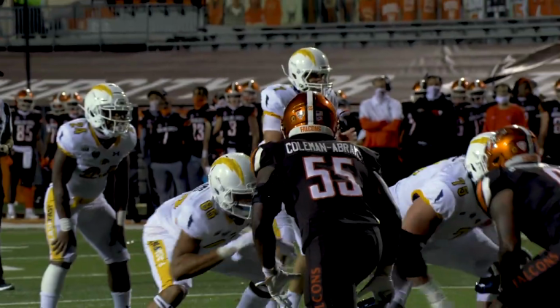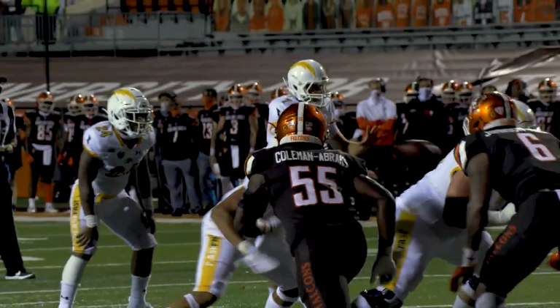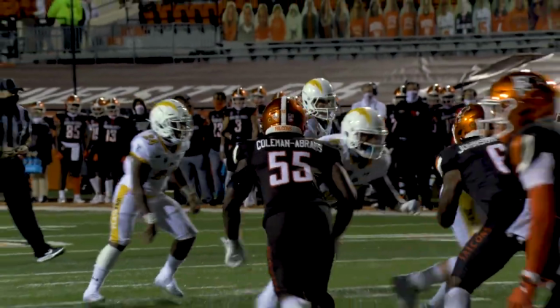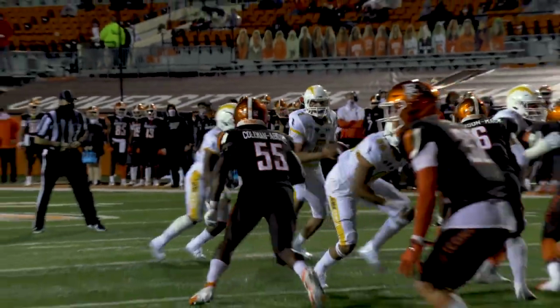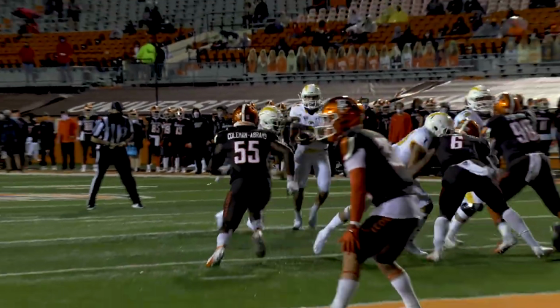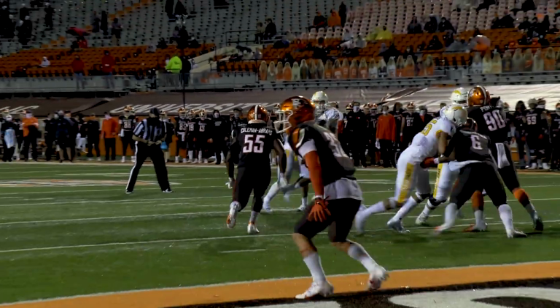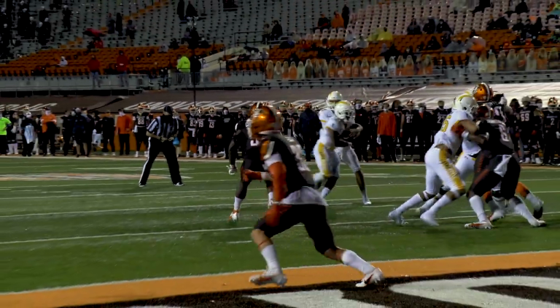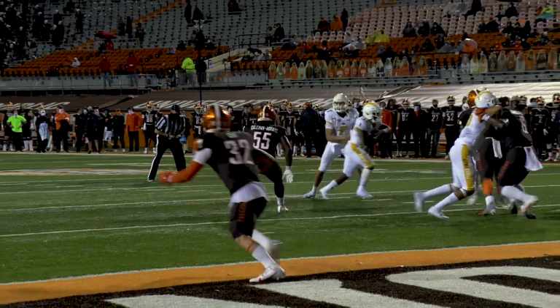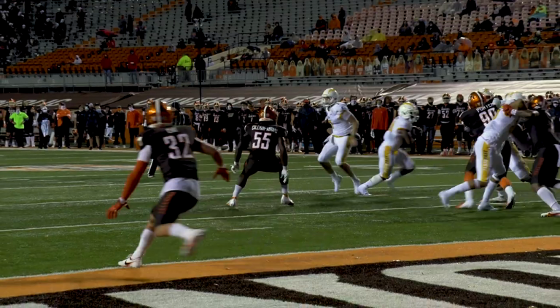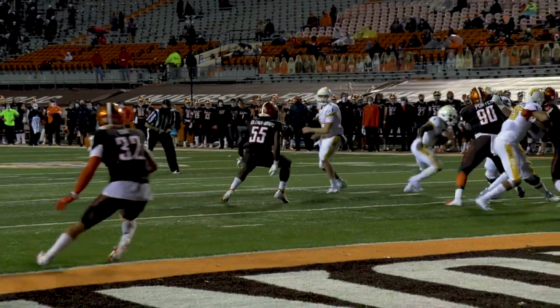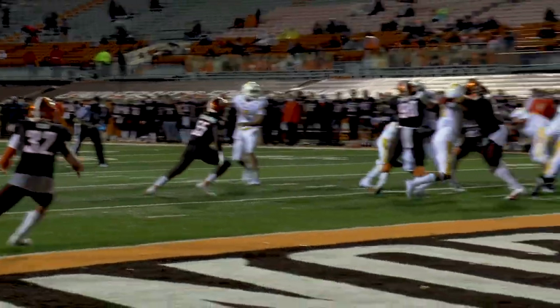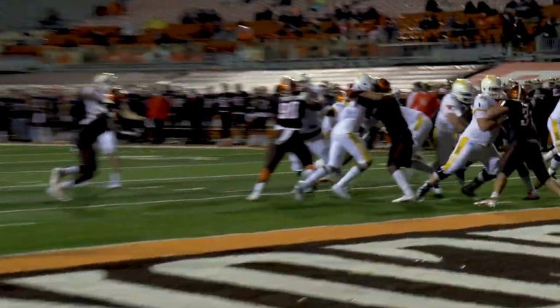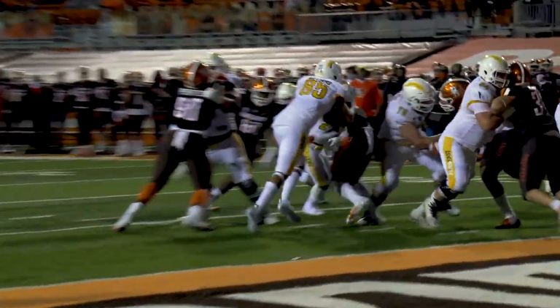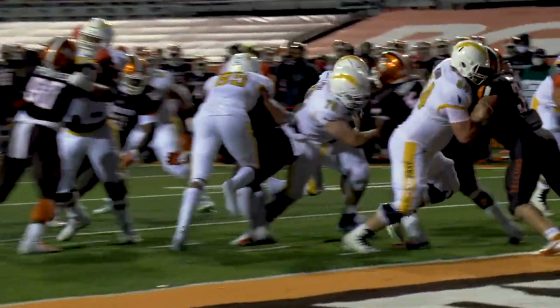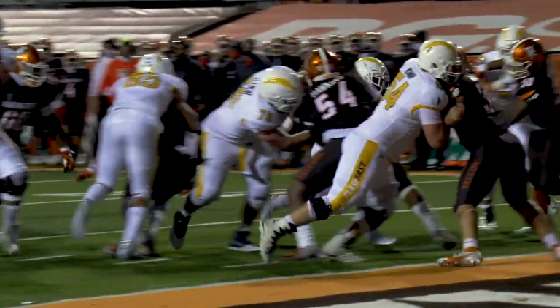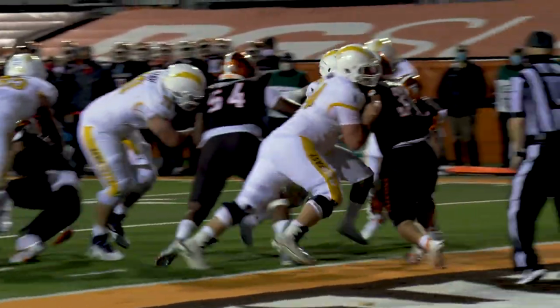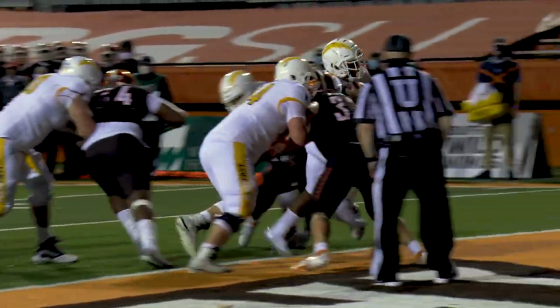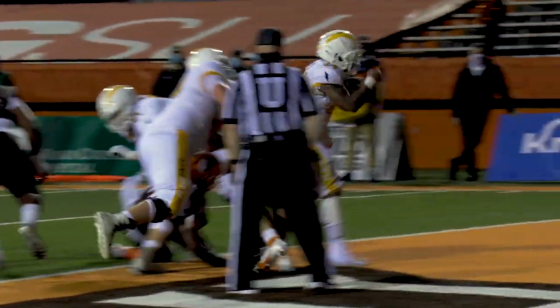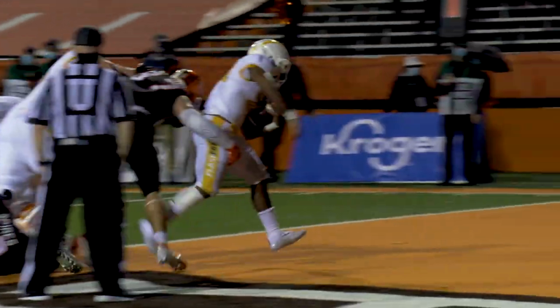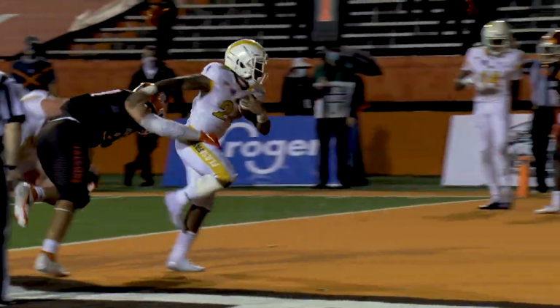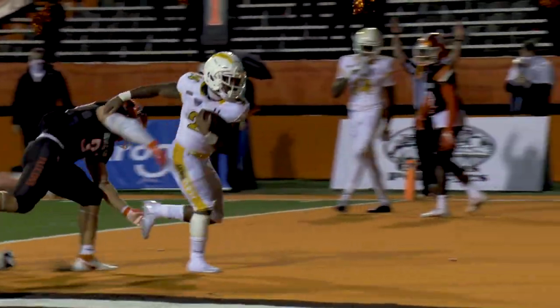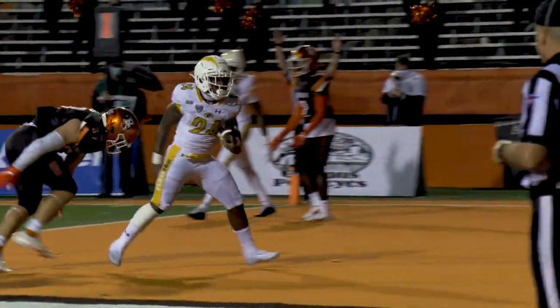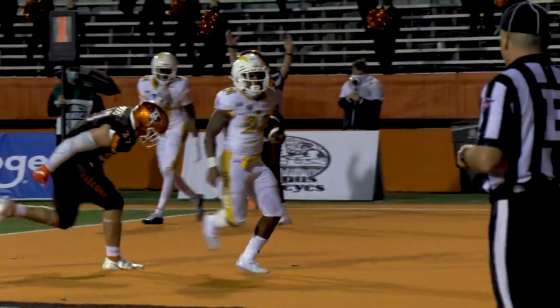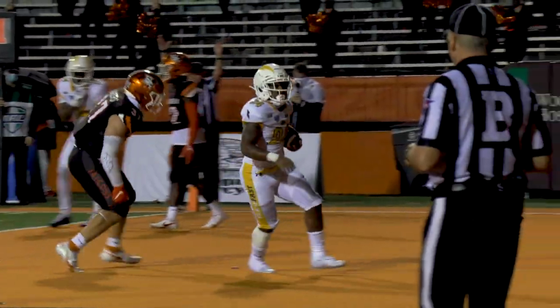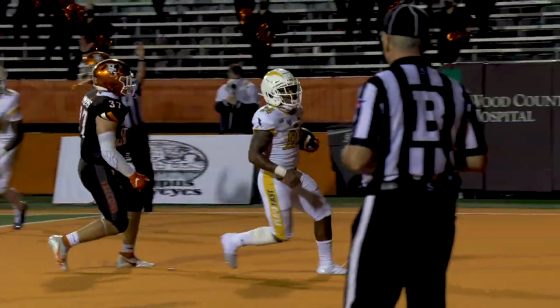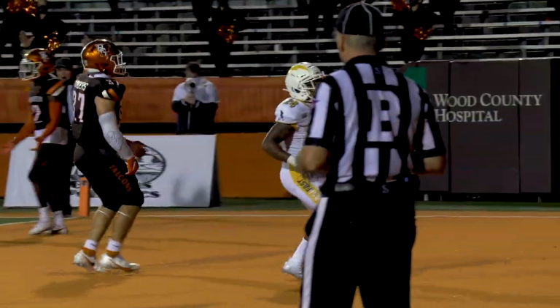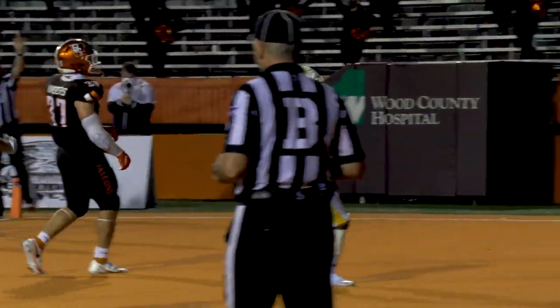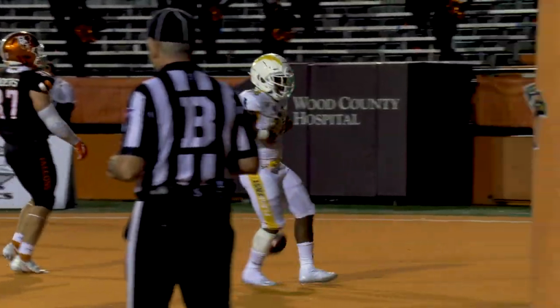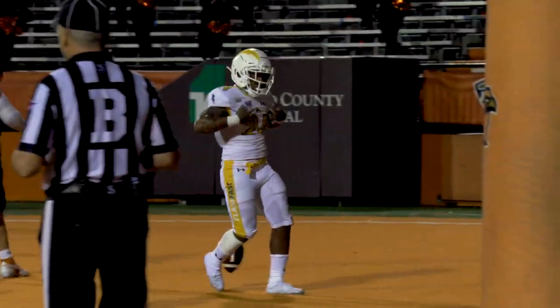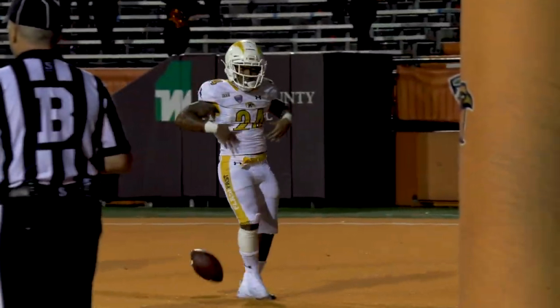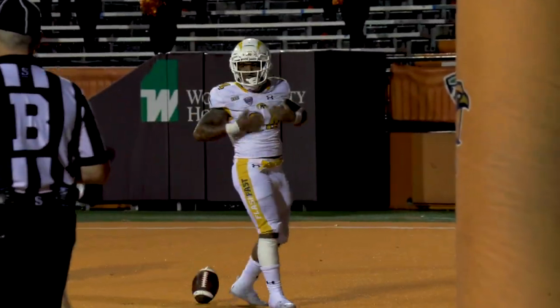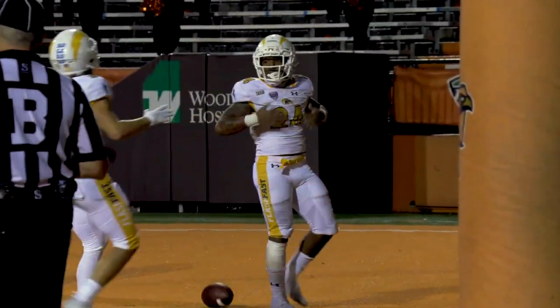Can he have a career night tonight? Crumb is going to hand off, and Bradford is going to get into the end zone for the touchdown.